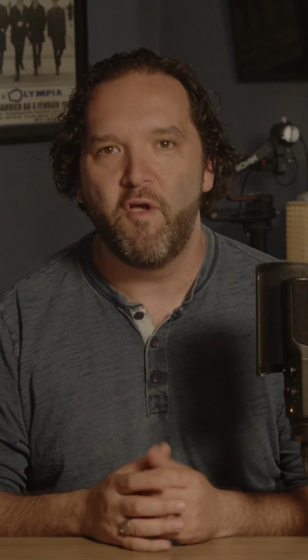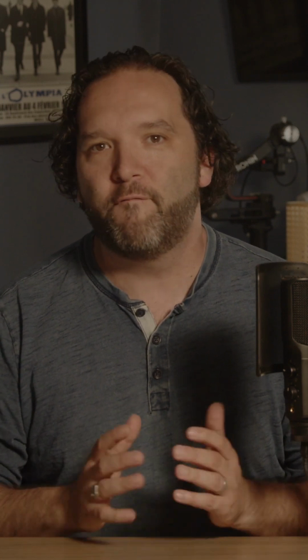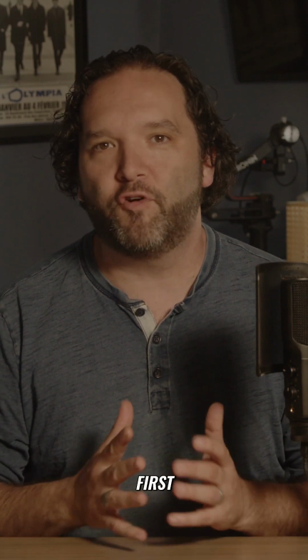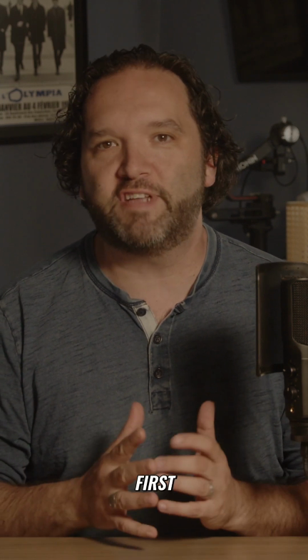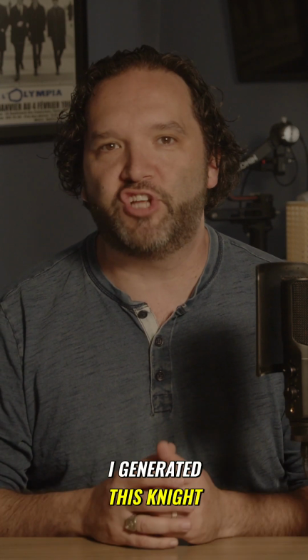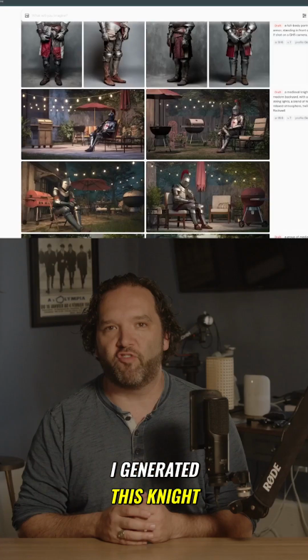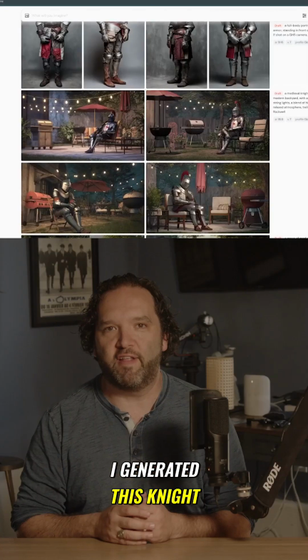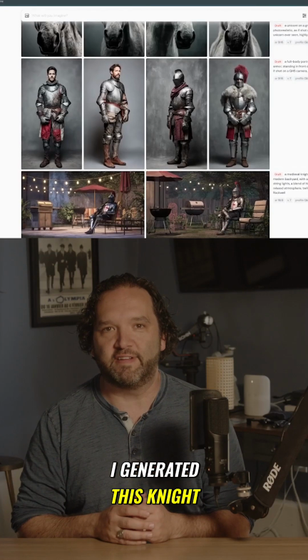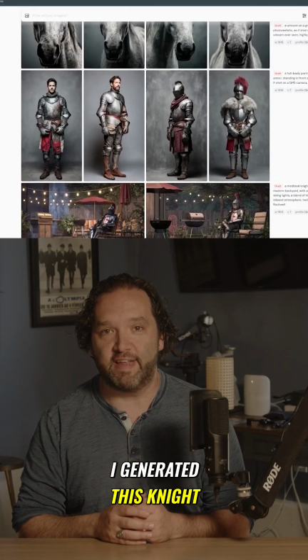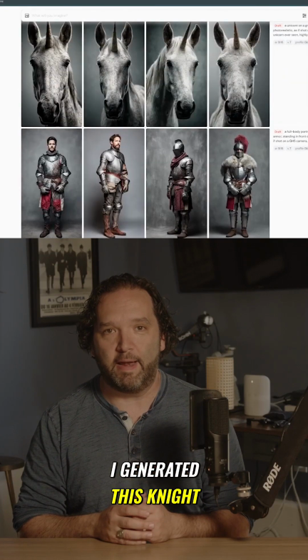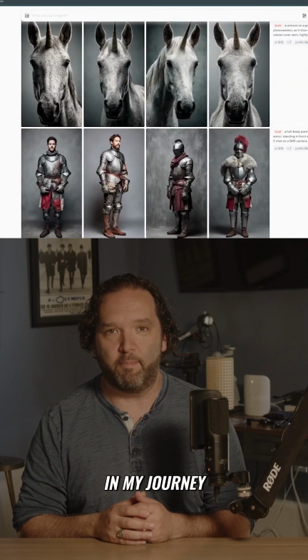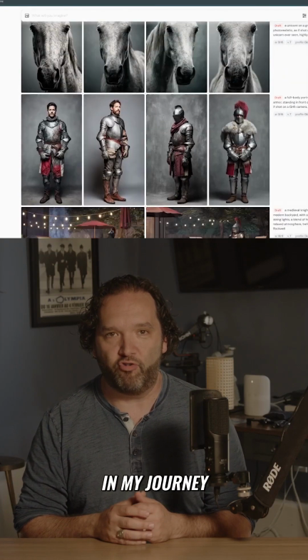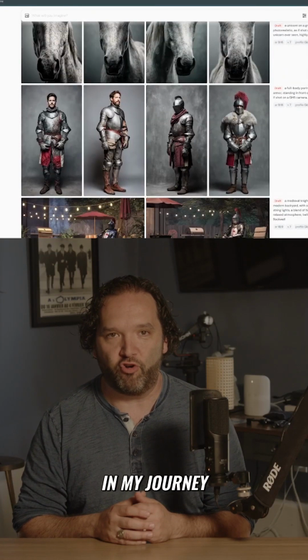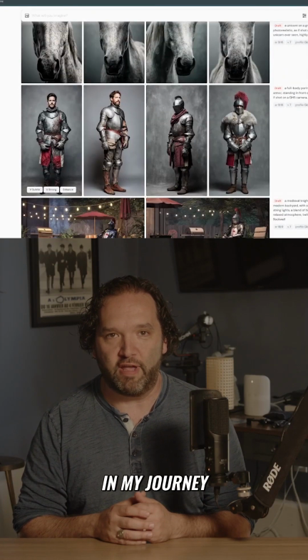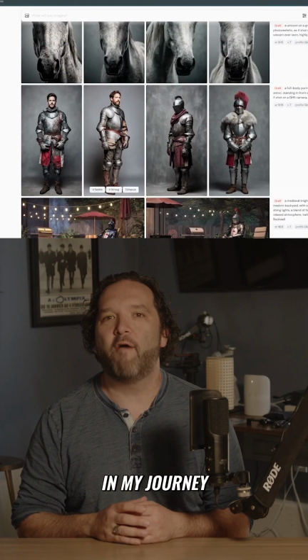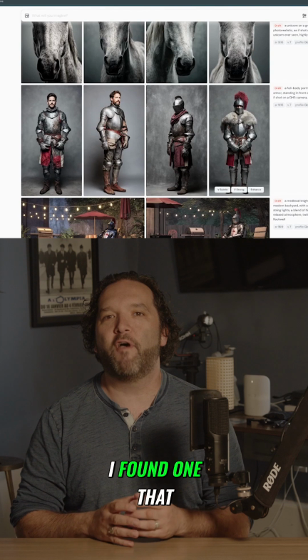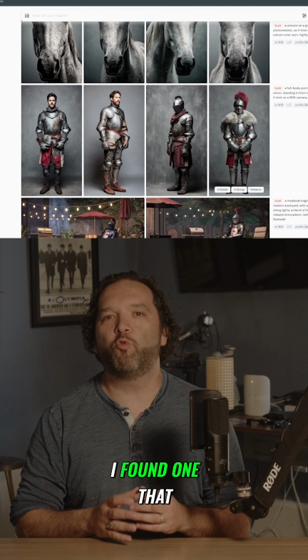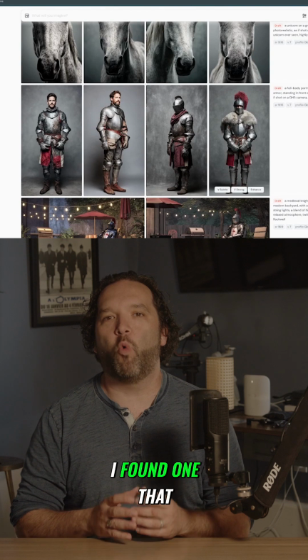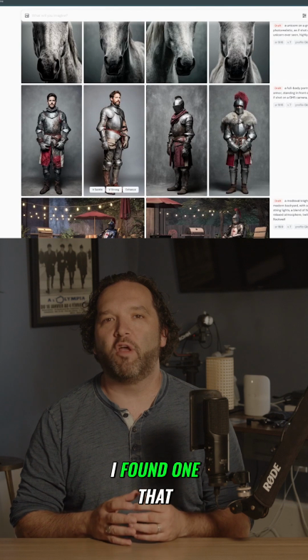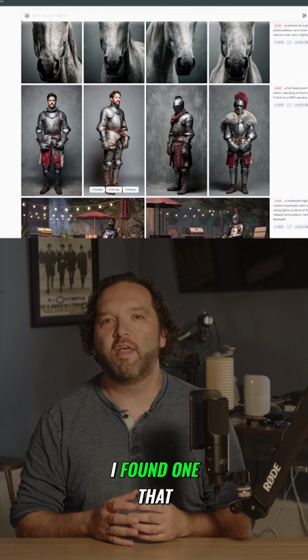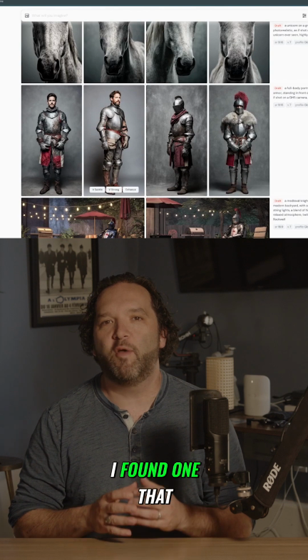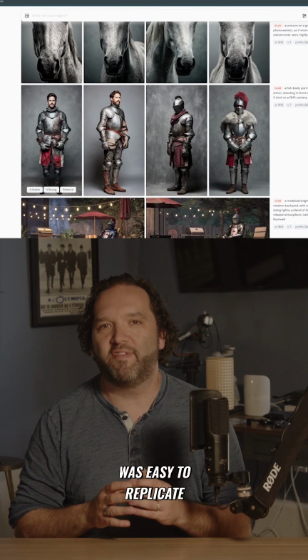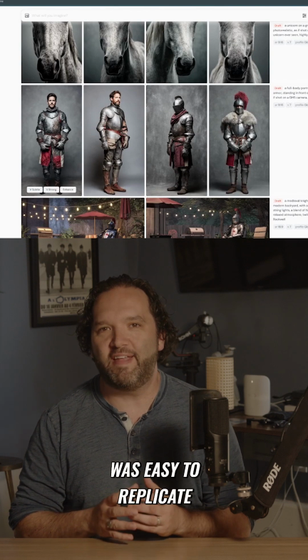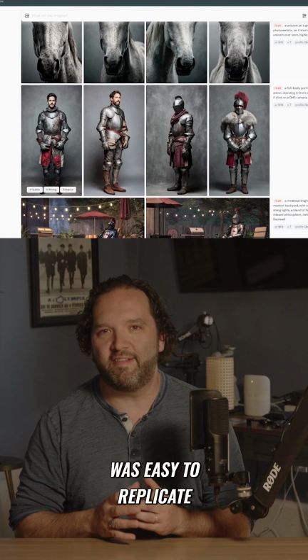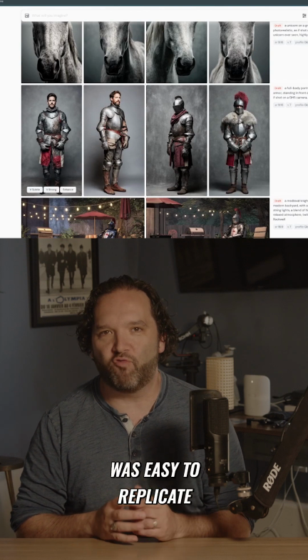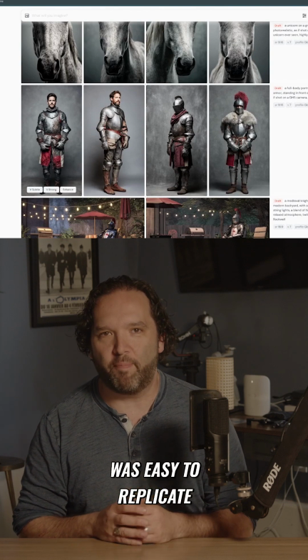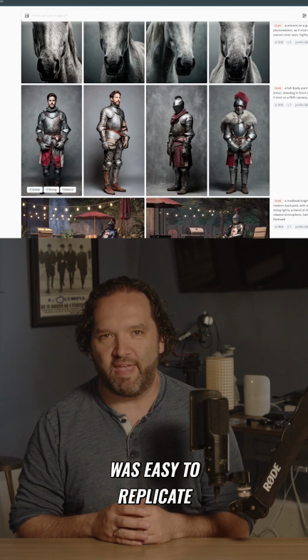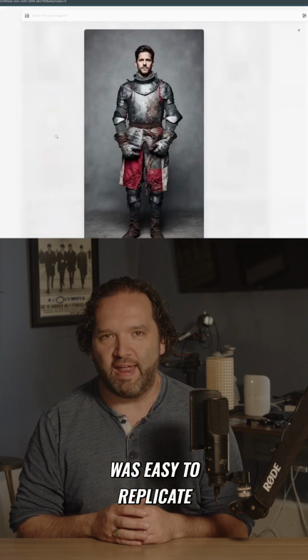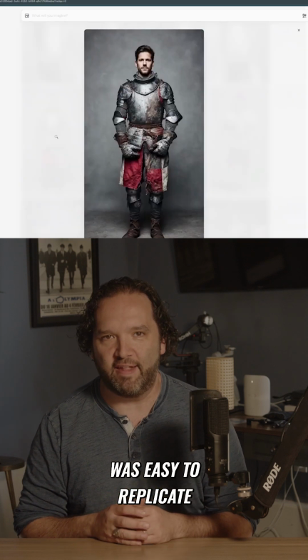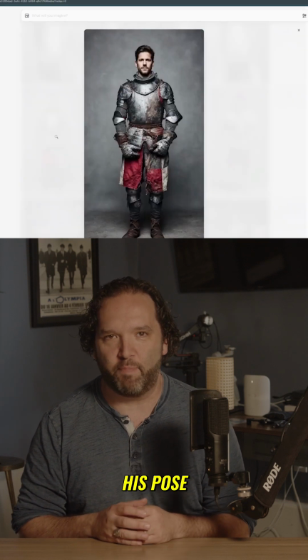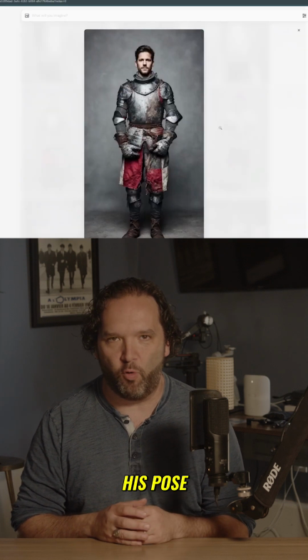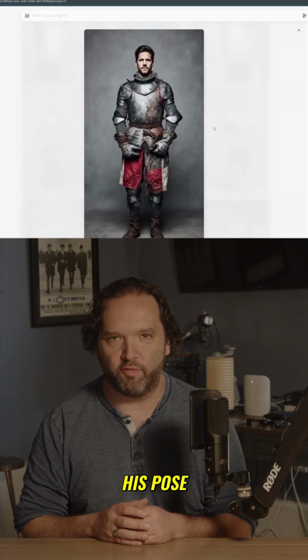First, I generated this knight in Mid-Journey. I found one that was easy to replicate his pose.